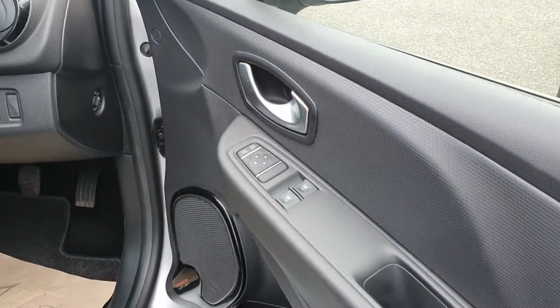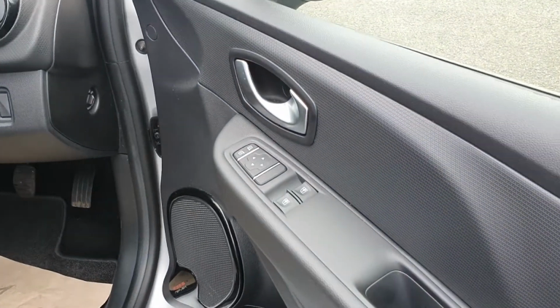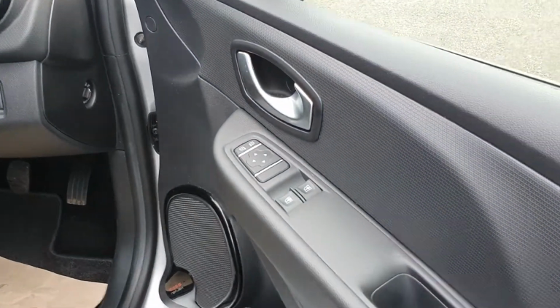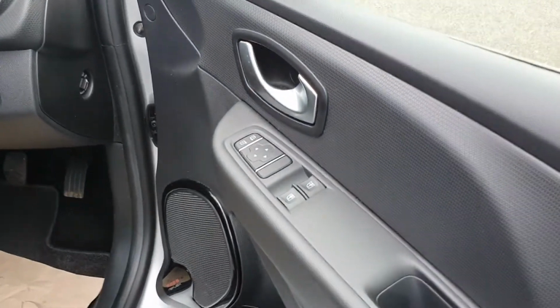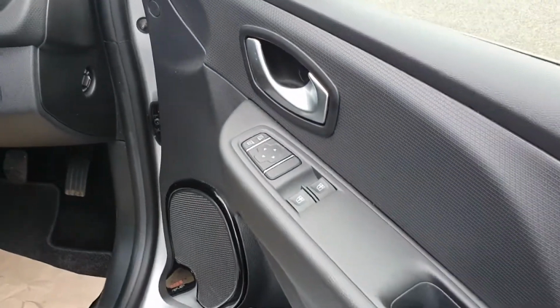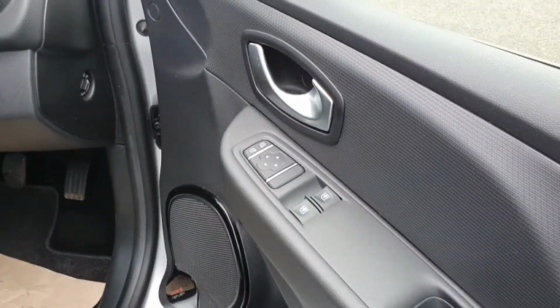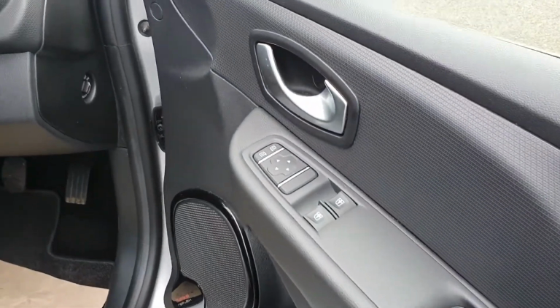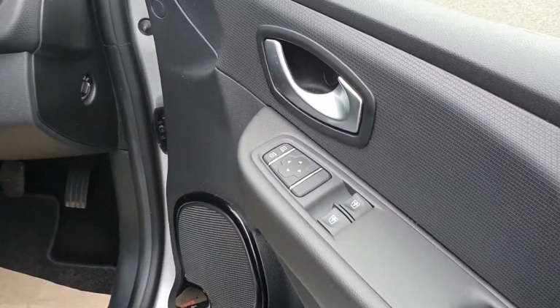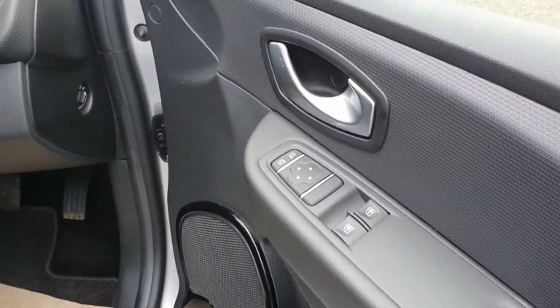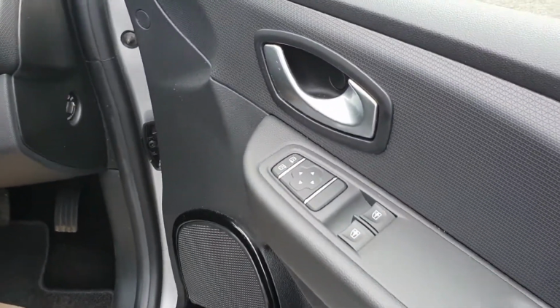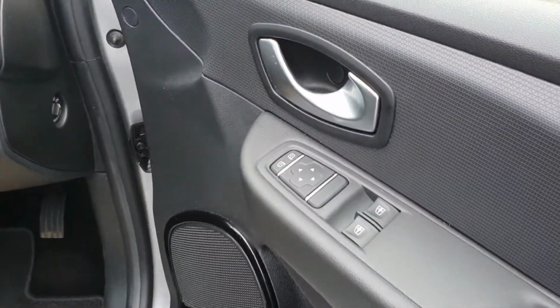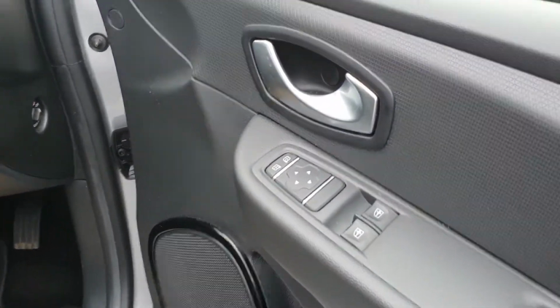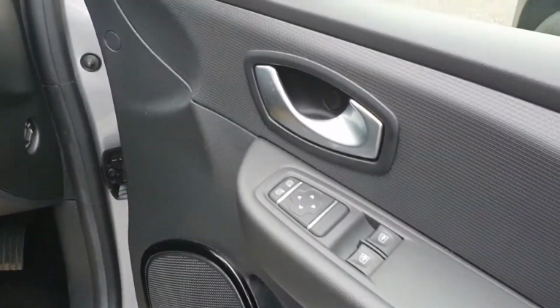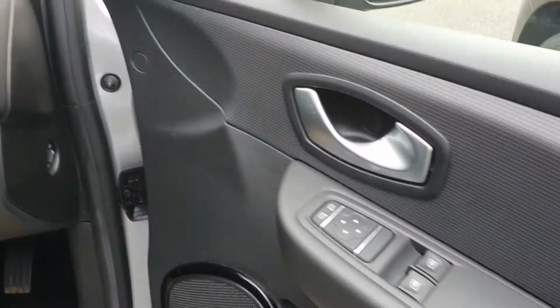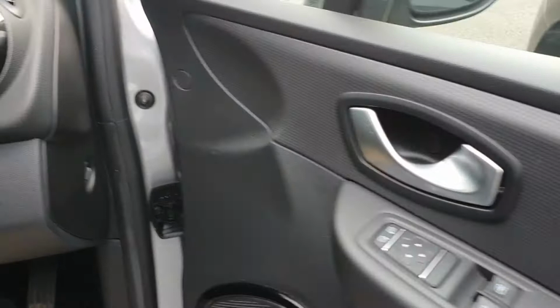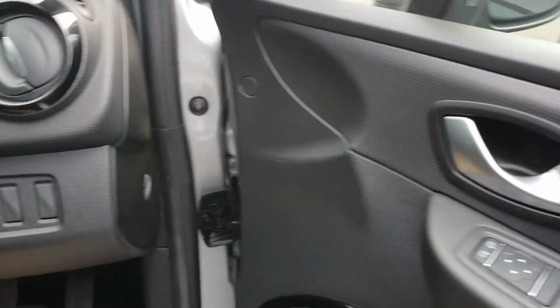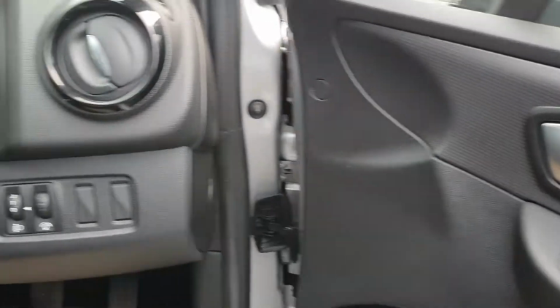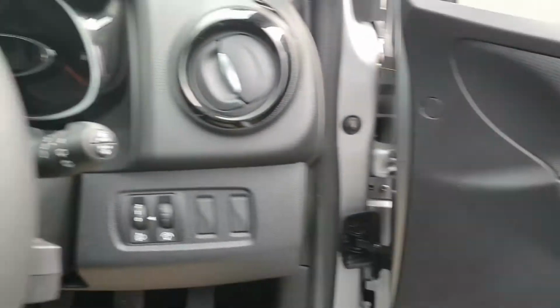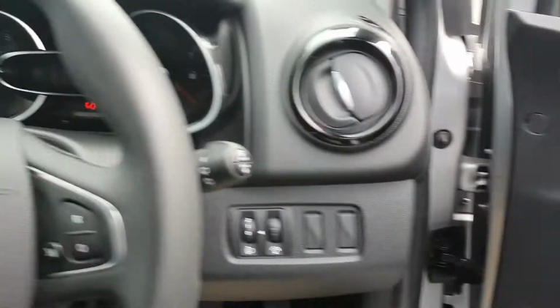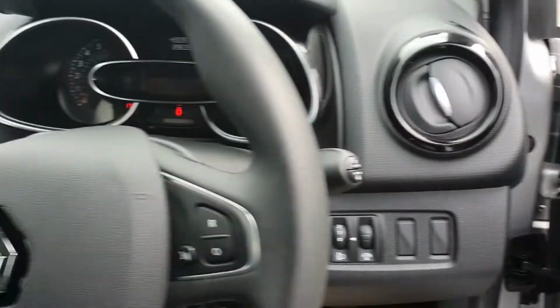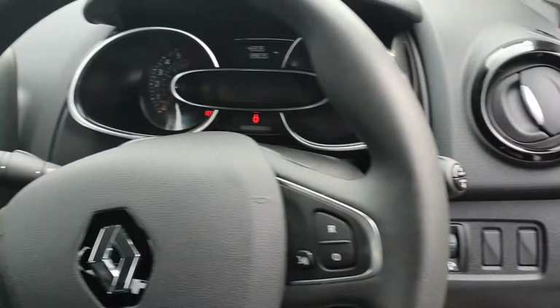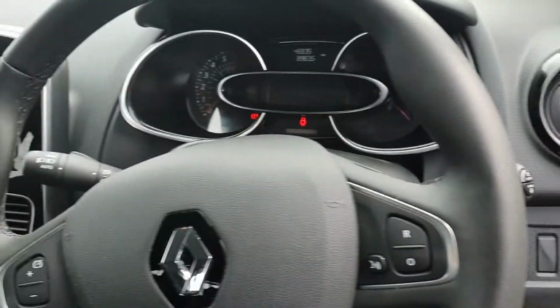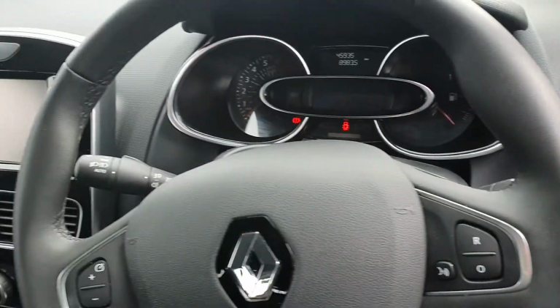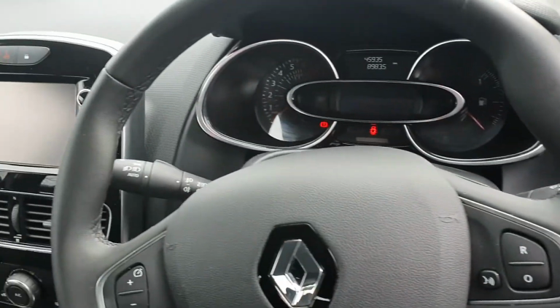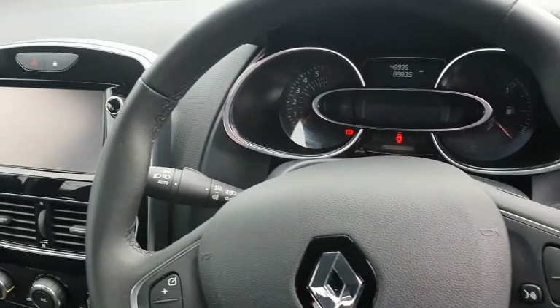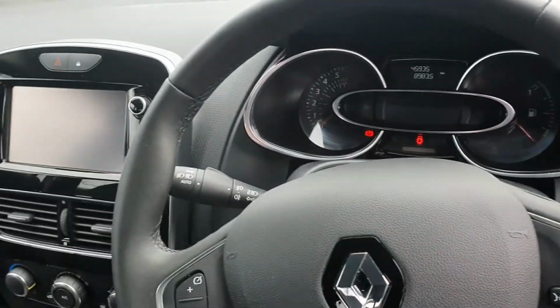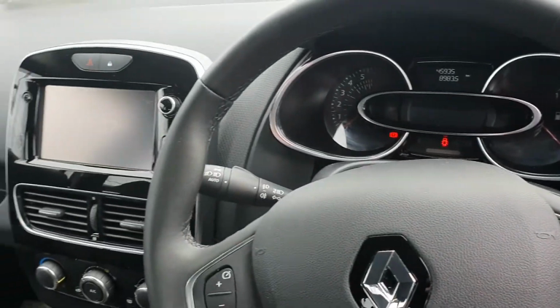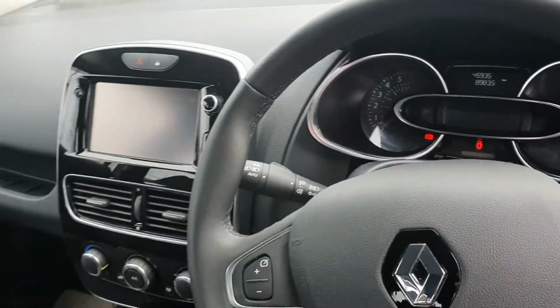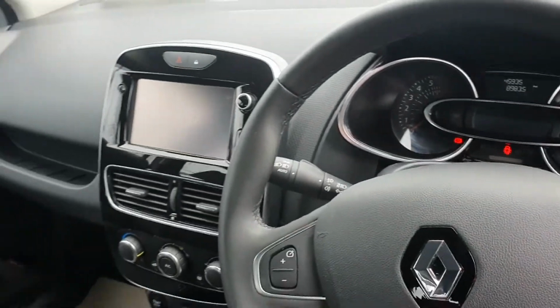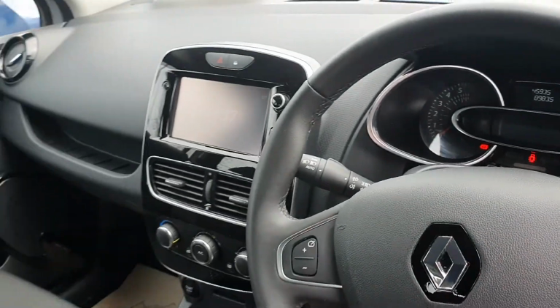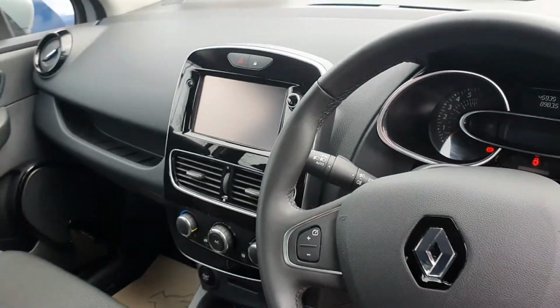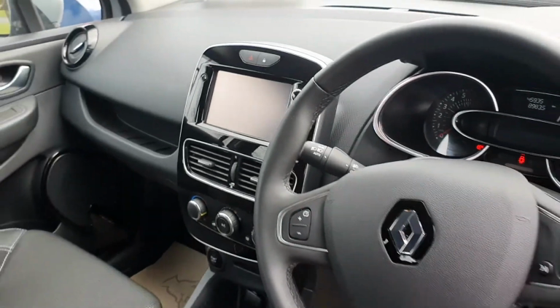It also comes standard with electric windows, electric mirrors, a media system, and keyless entry.